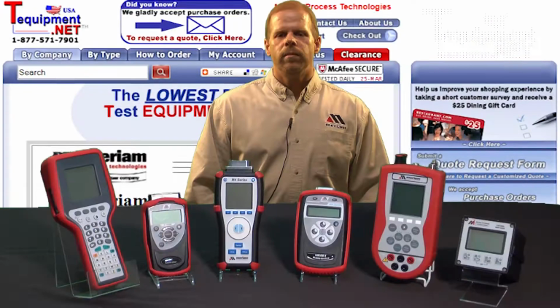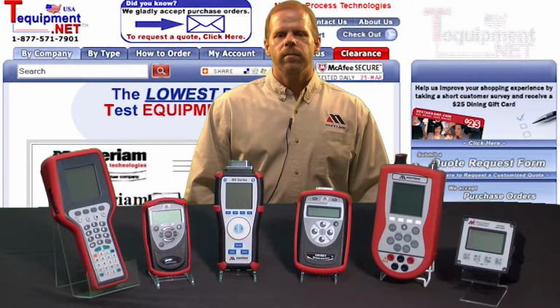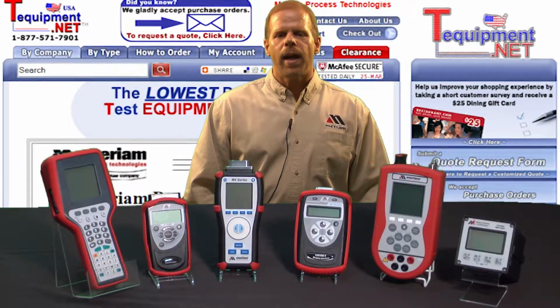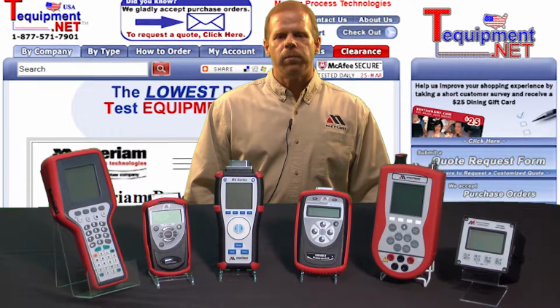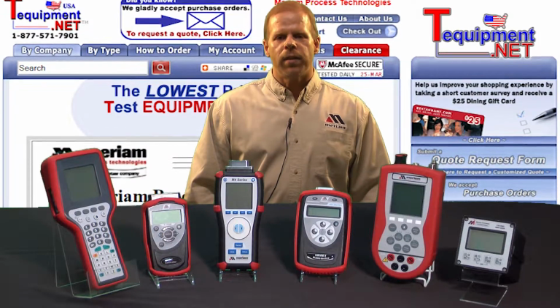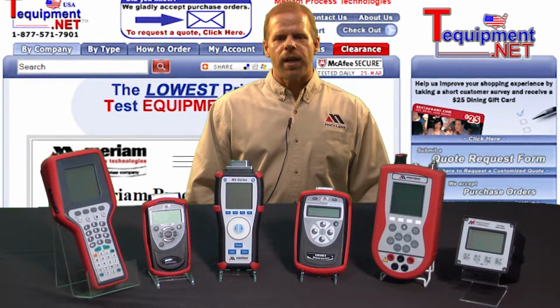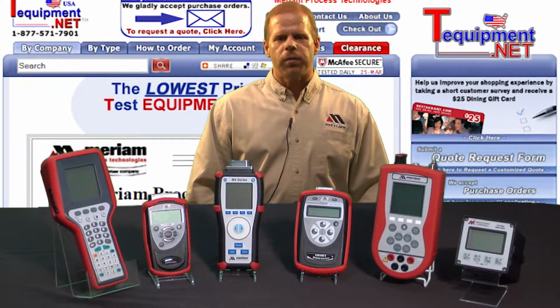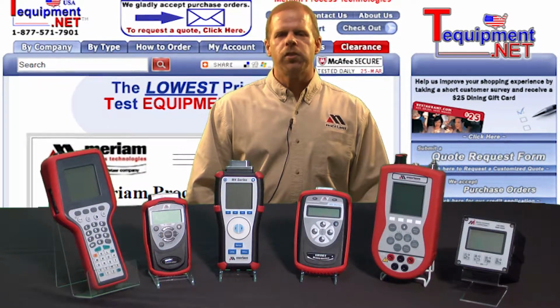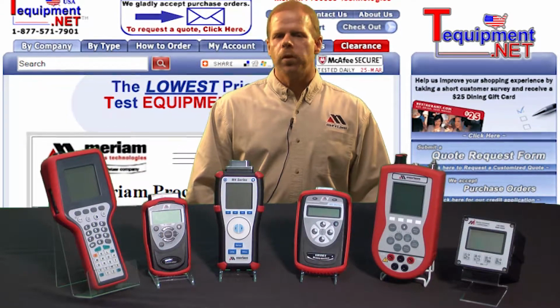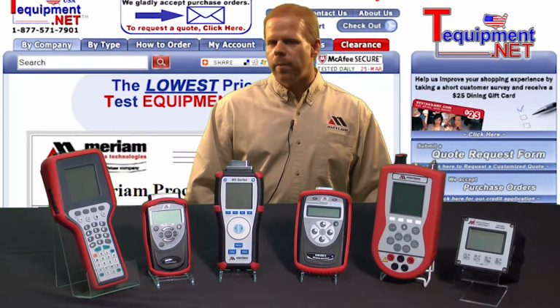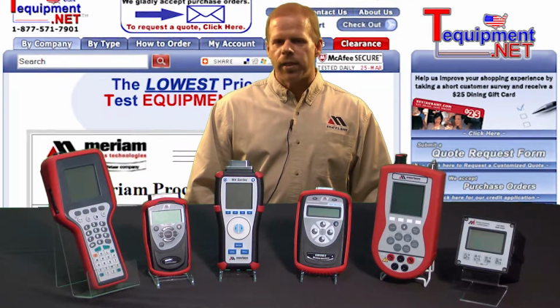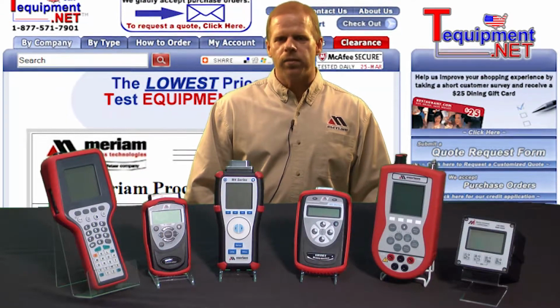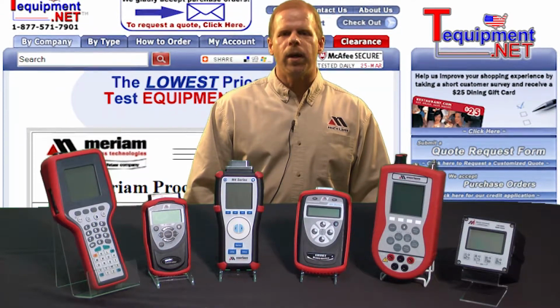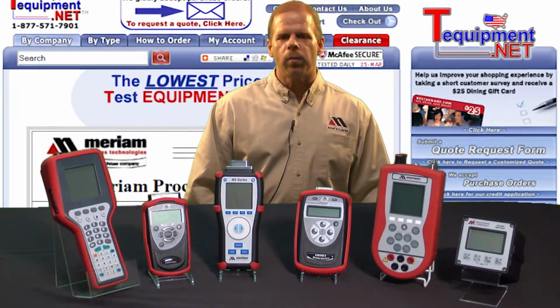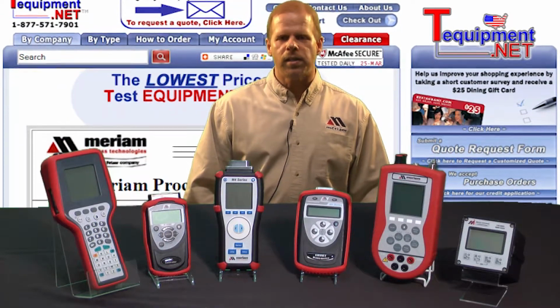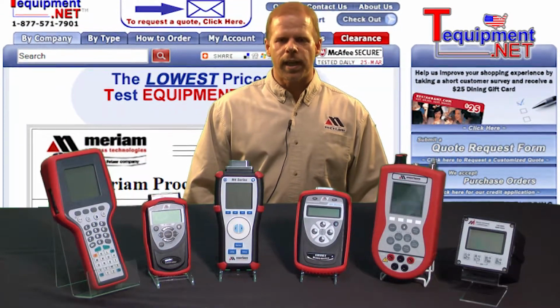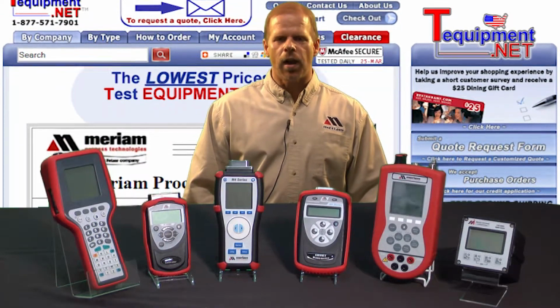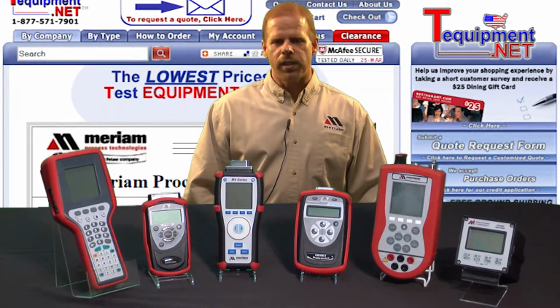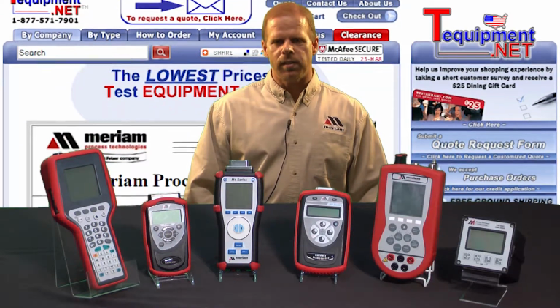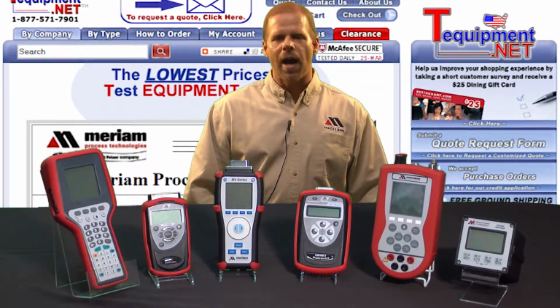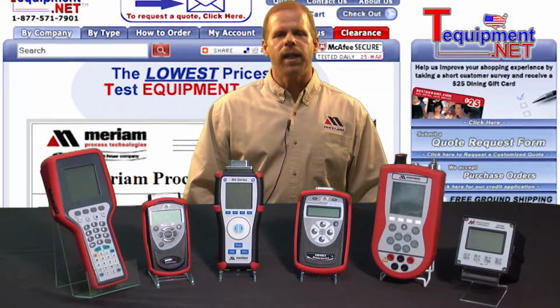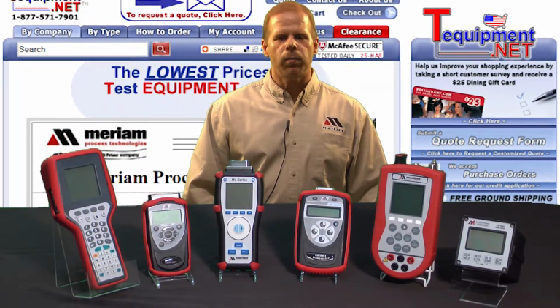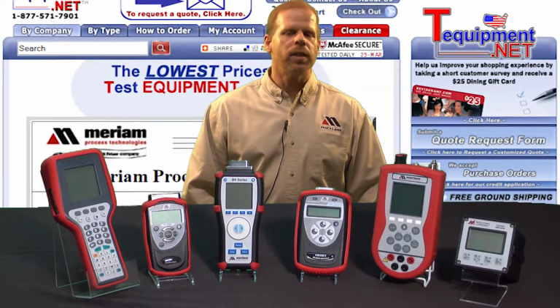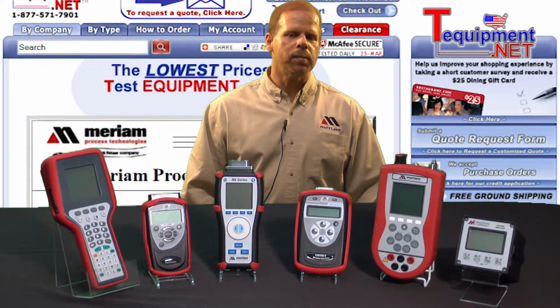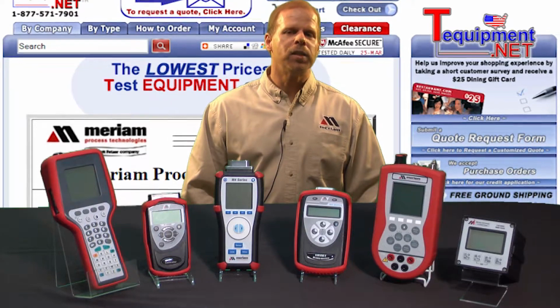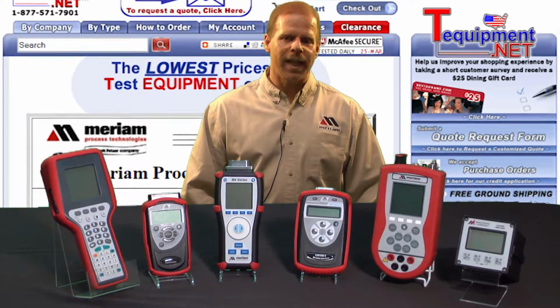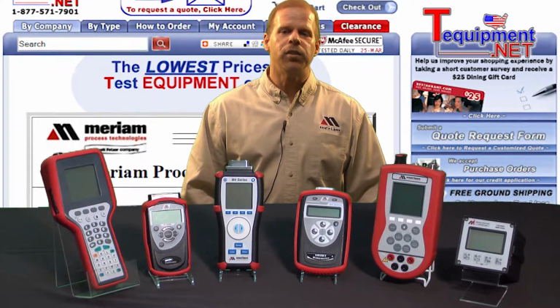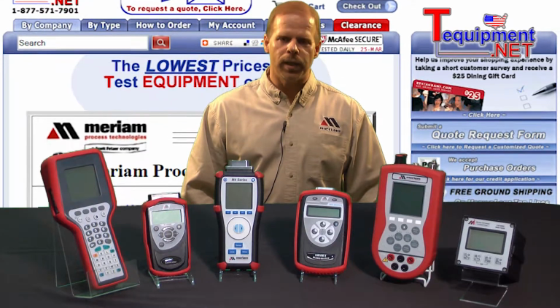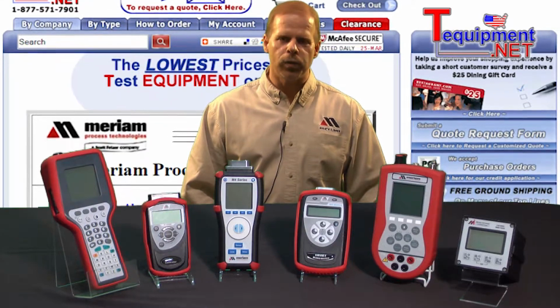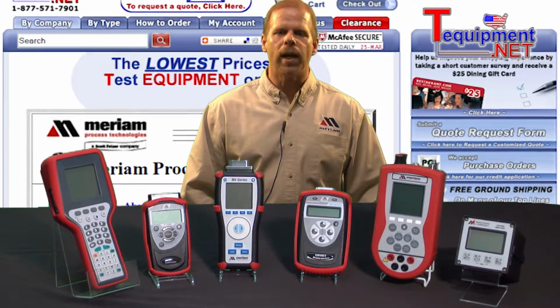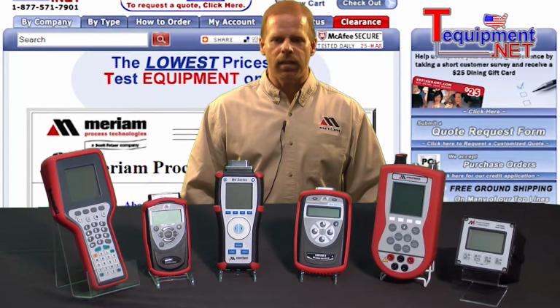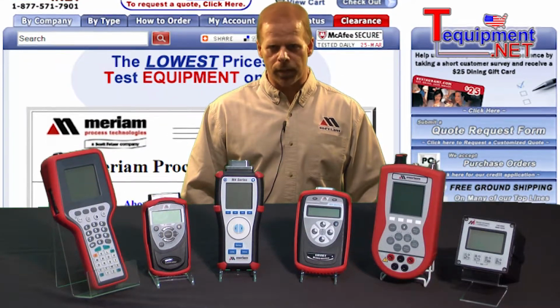My name is Jeff Schaefer, Distribution Manager for Merriam Process Technologies. I've been in the process measurement industry for 20 years.